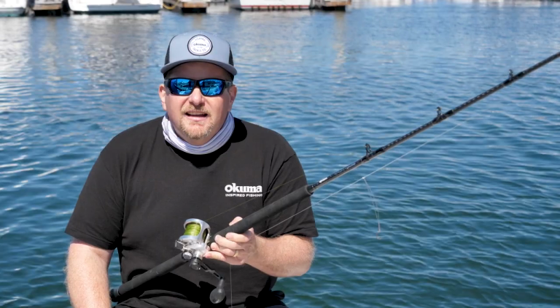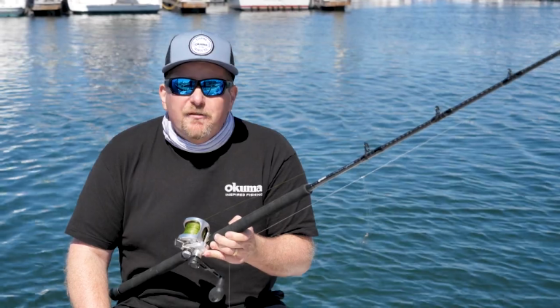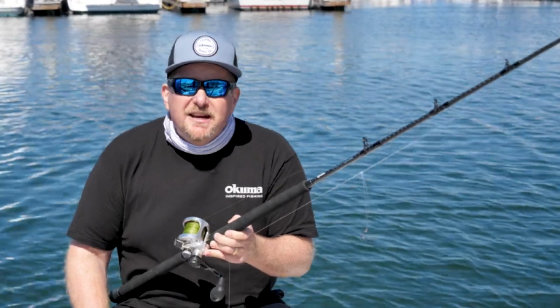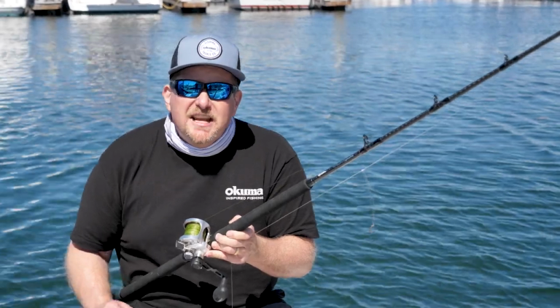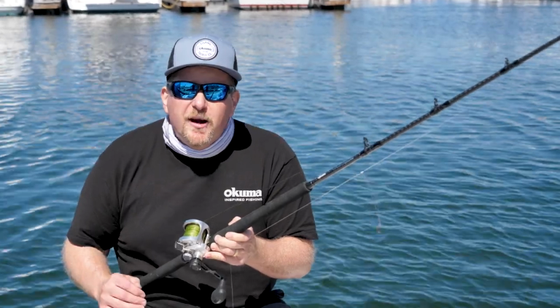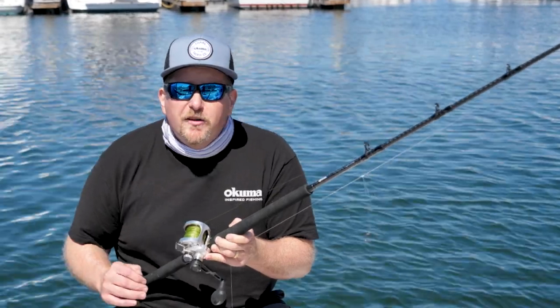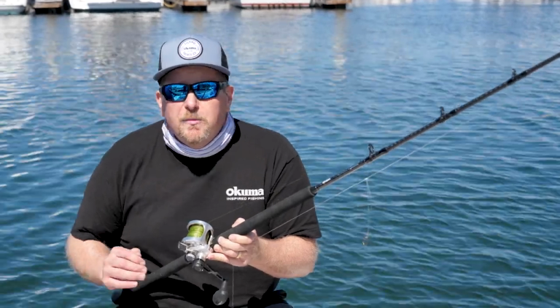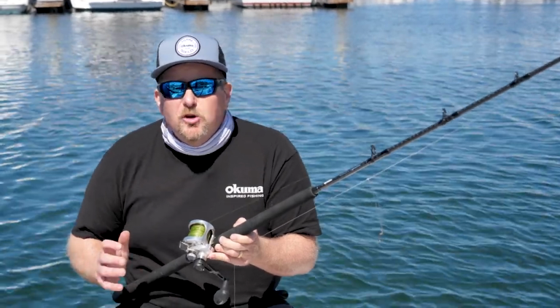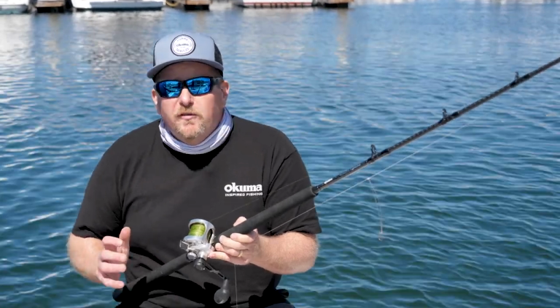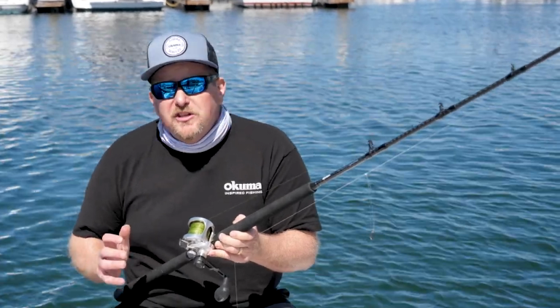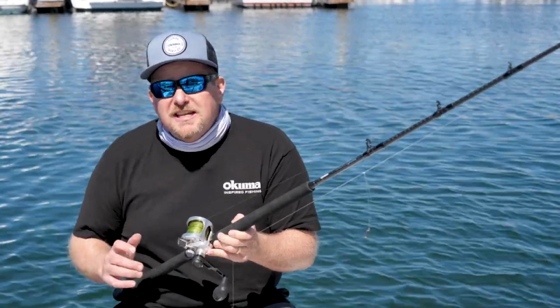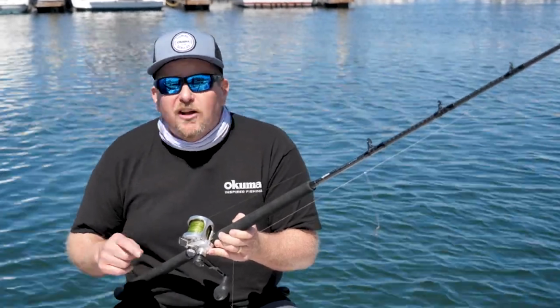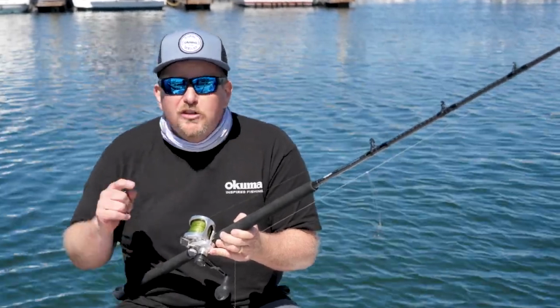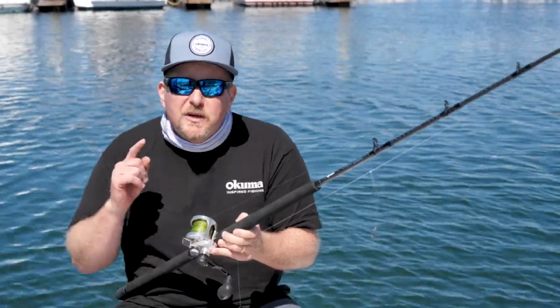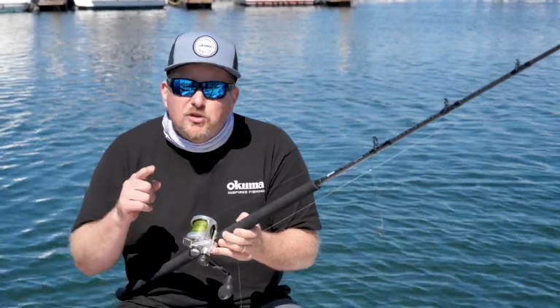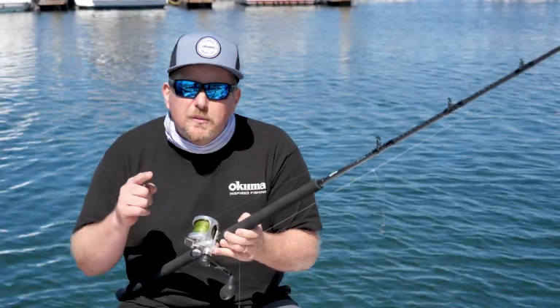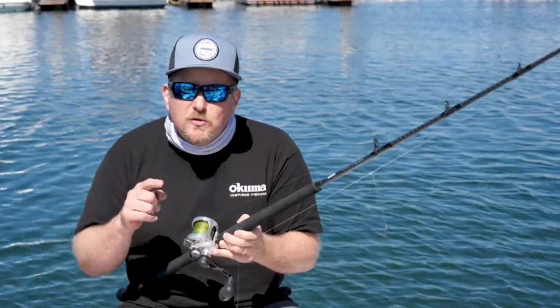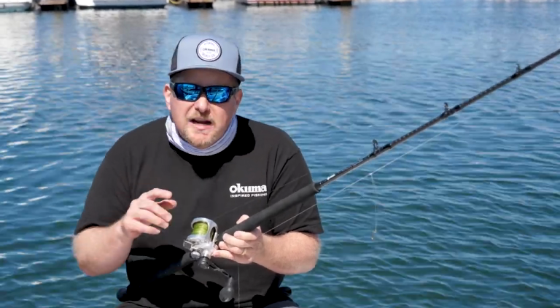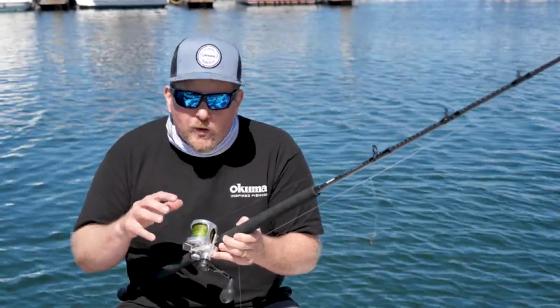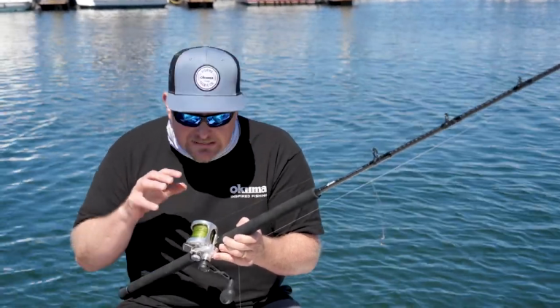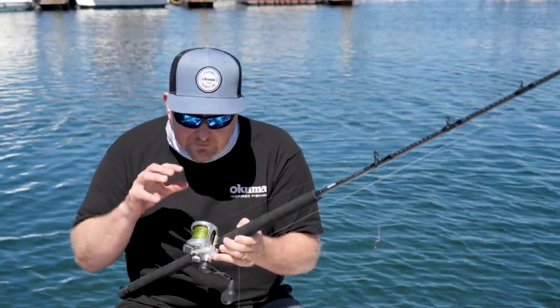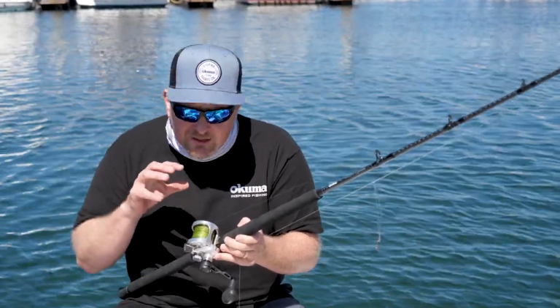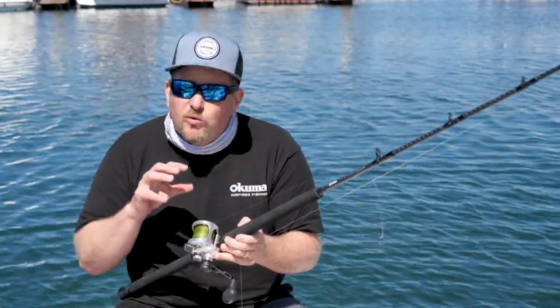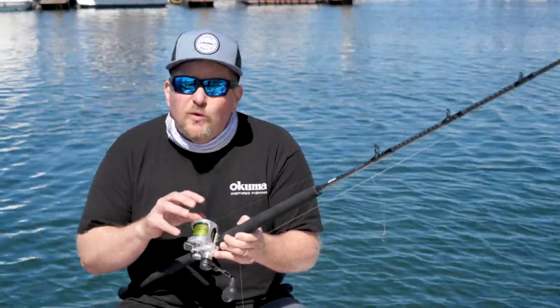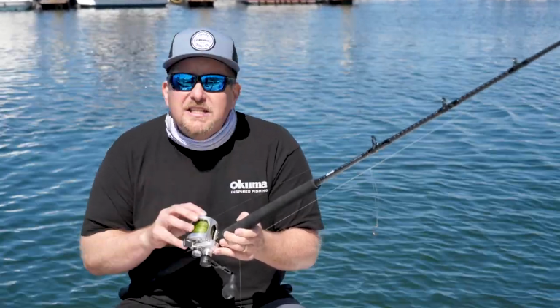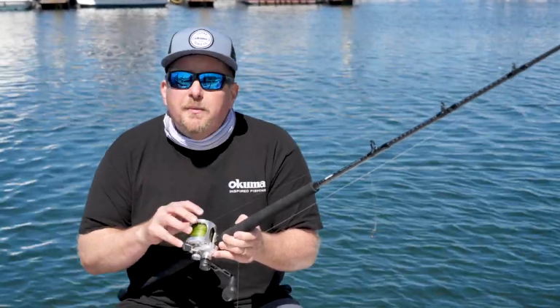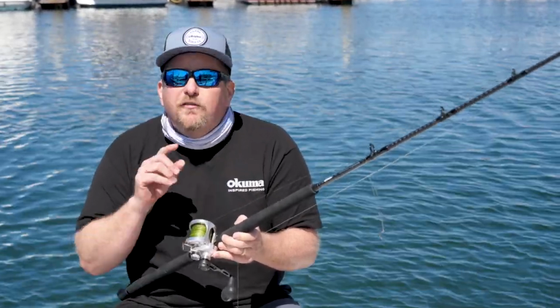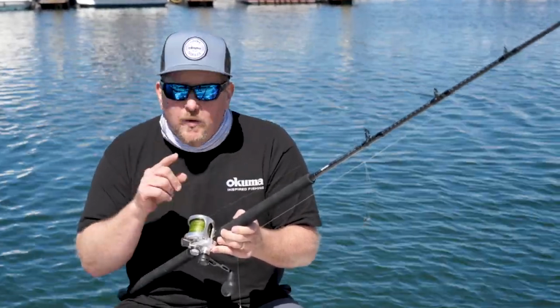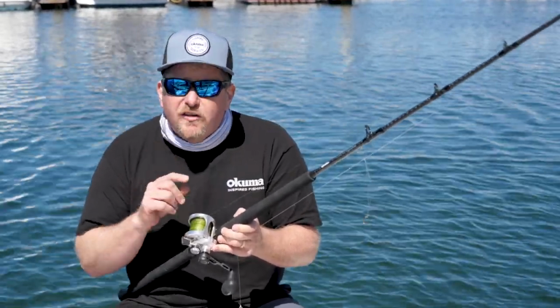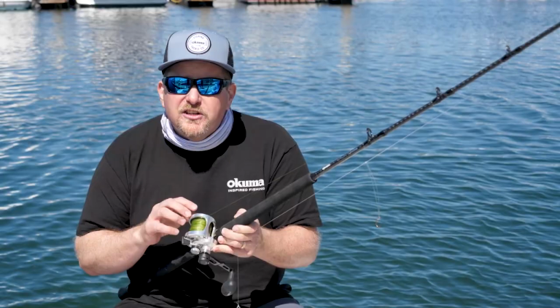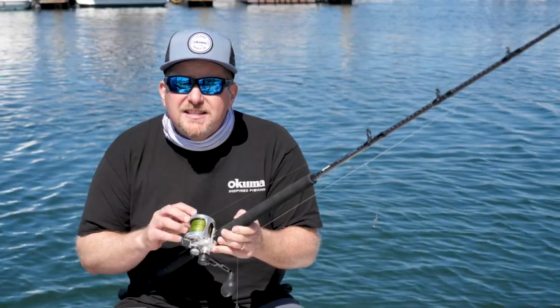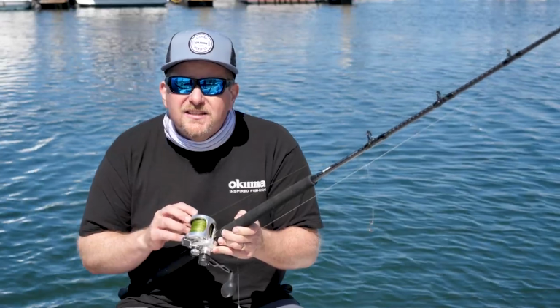Hey everybody, Dave Brown here from Okuma Fishing Tackle, and this week's Tune-Up Tuesday we're going to talk about getting rigged up for rockfish season.